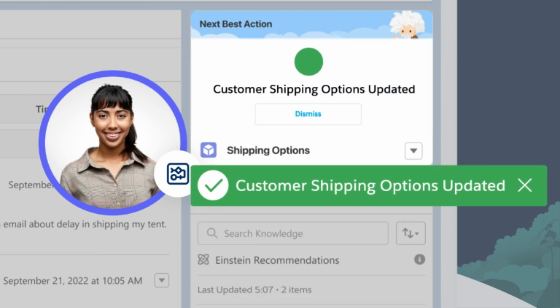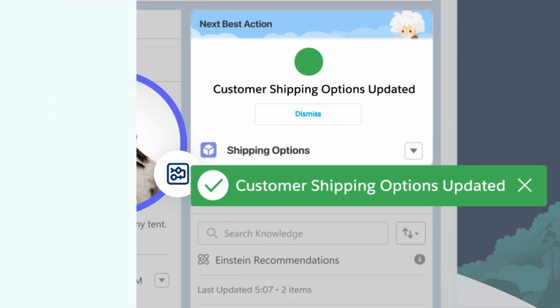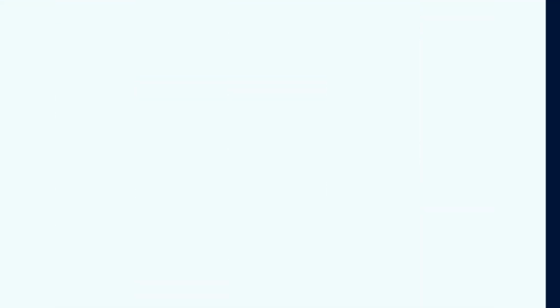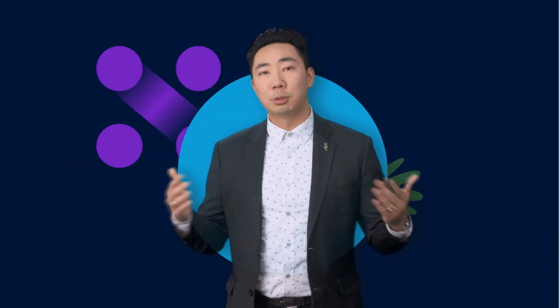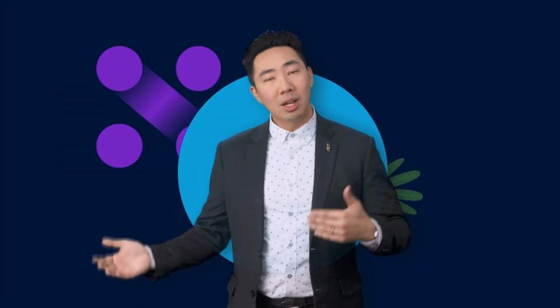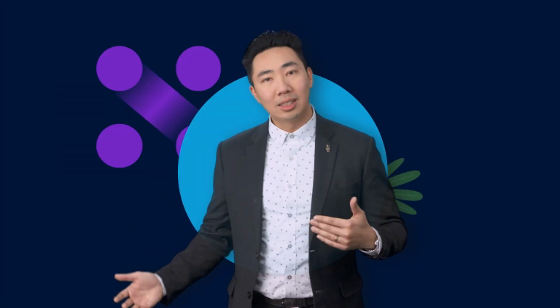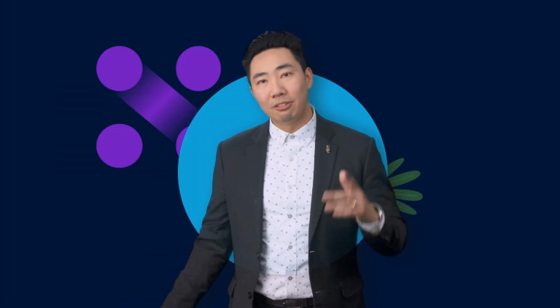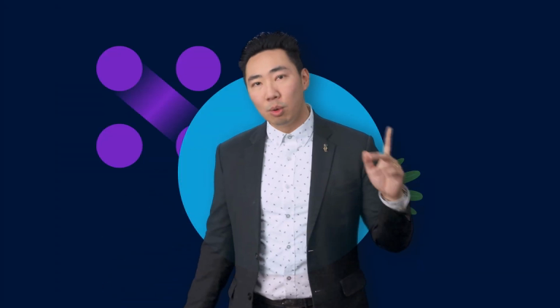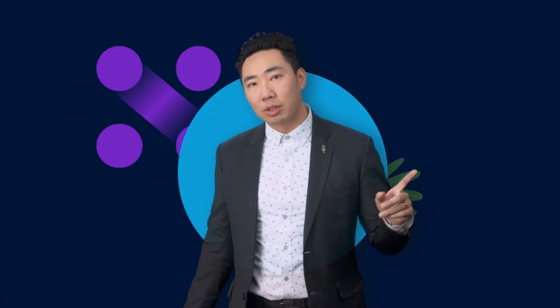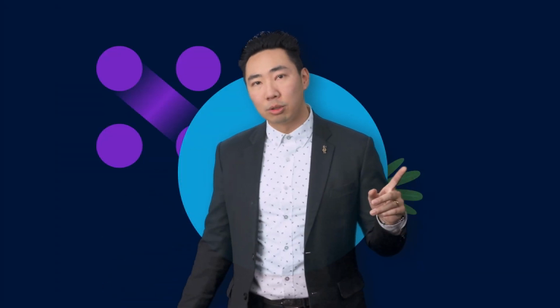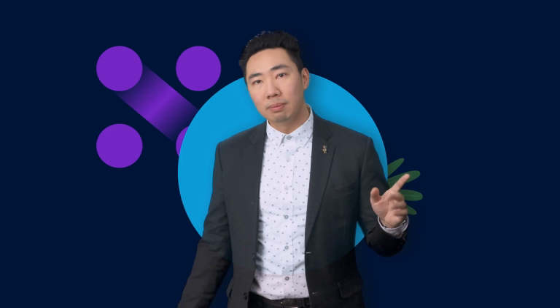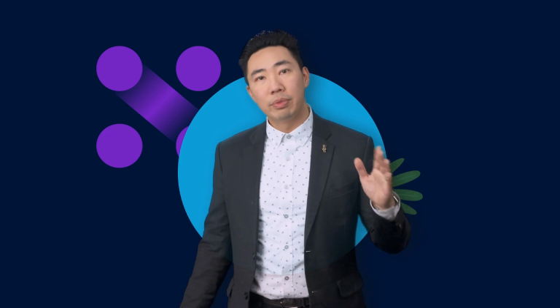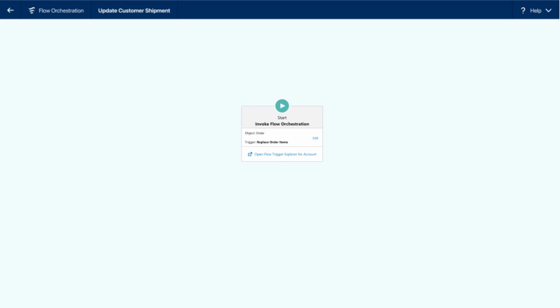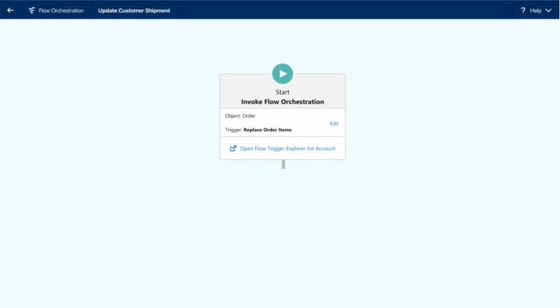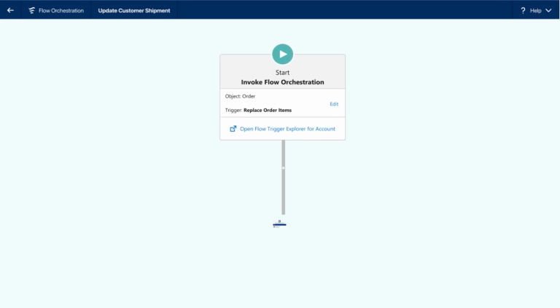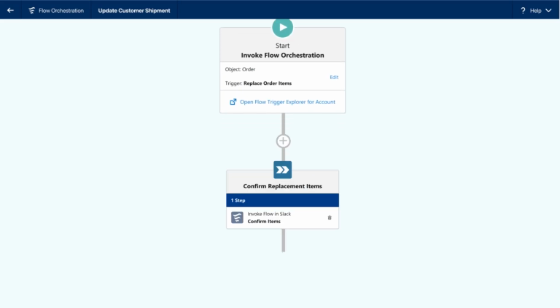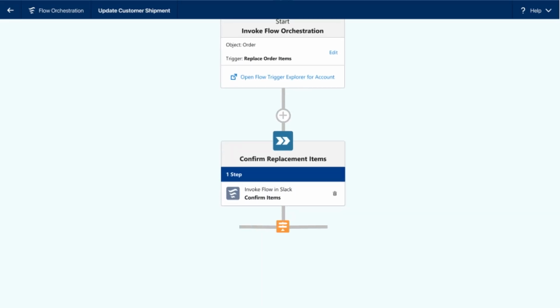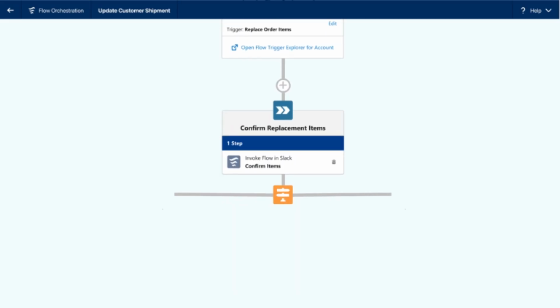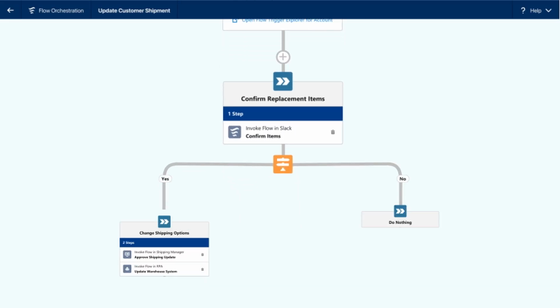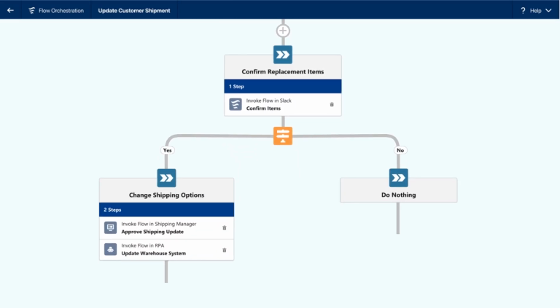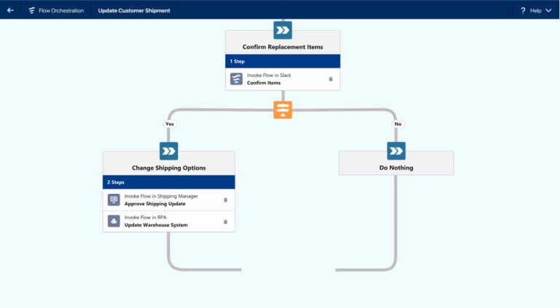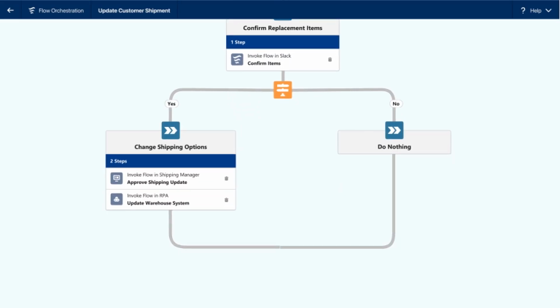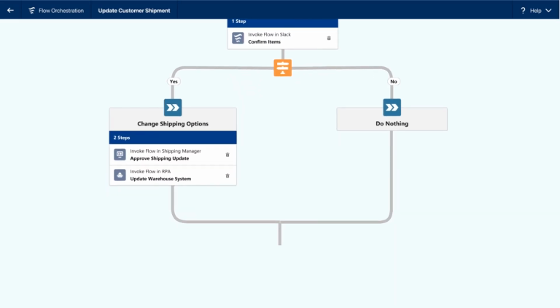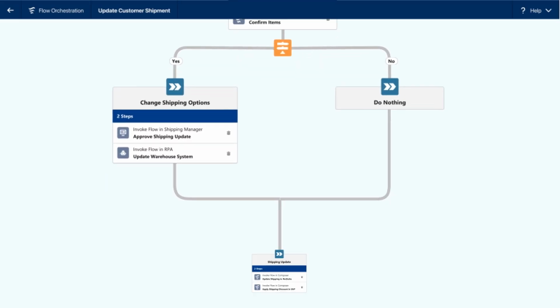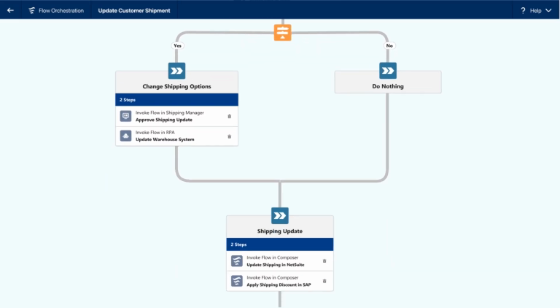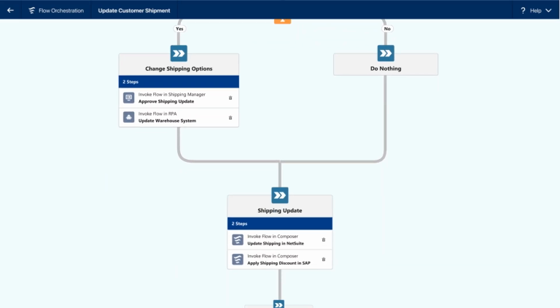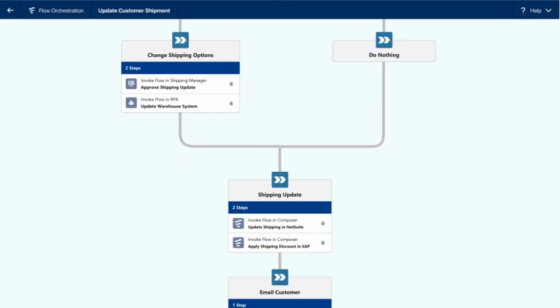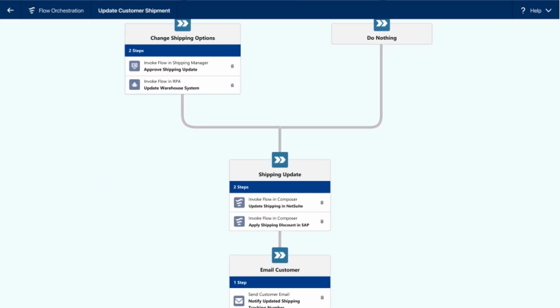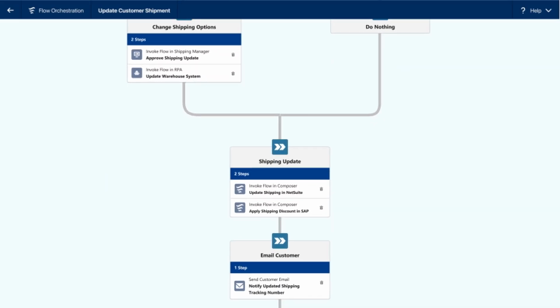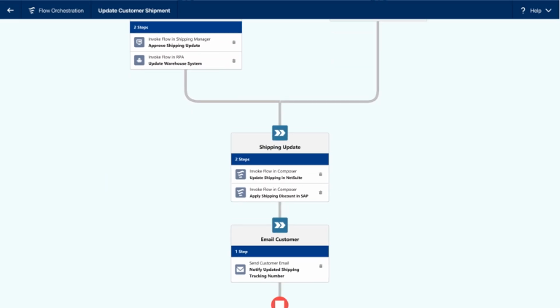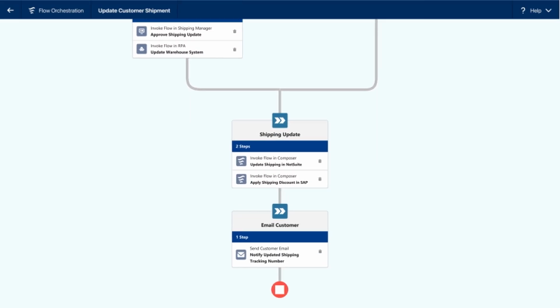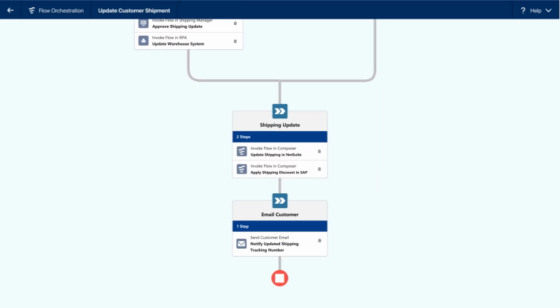Throughout this process, Flow Orchestrator — the business process management tool behind Flow — will be keeping the automations organized.